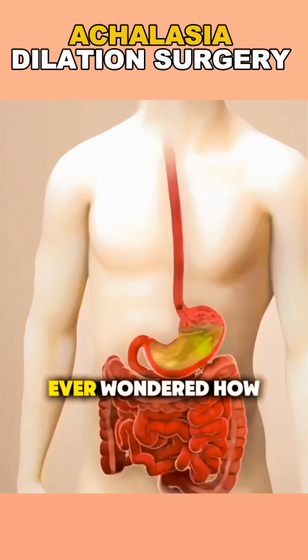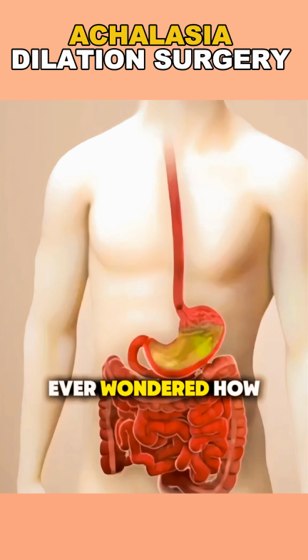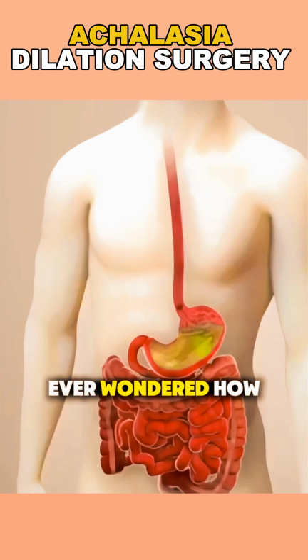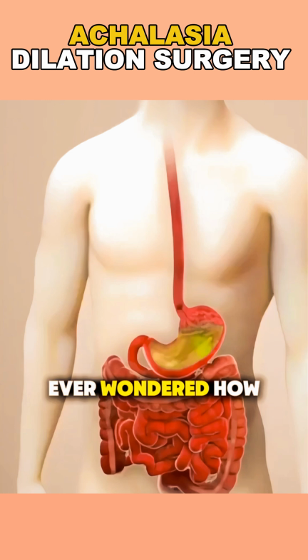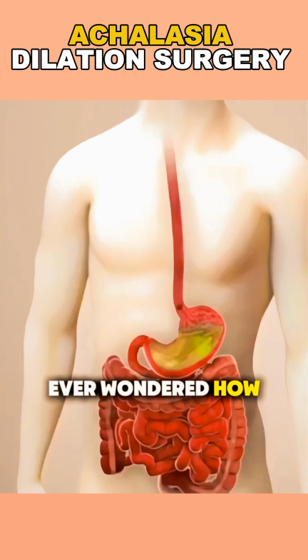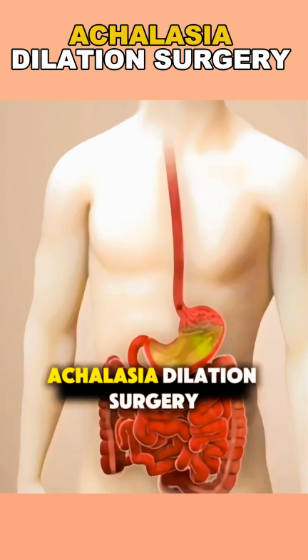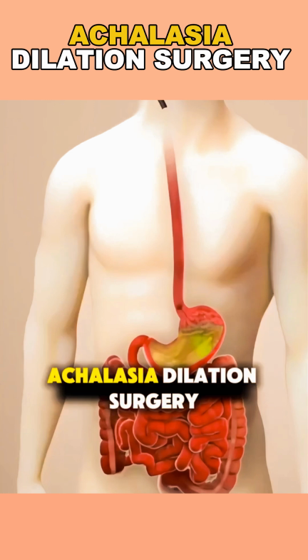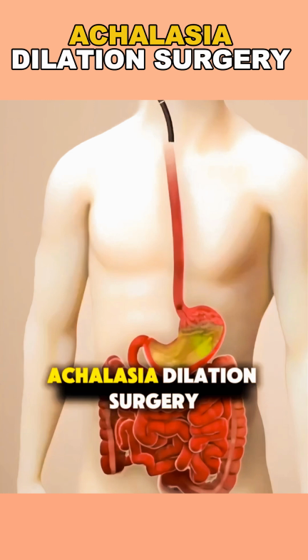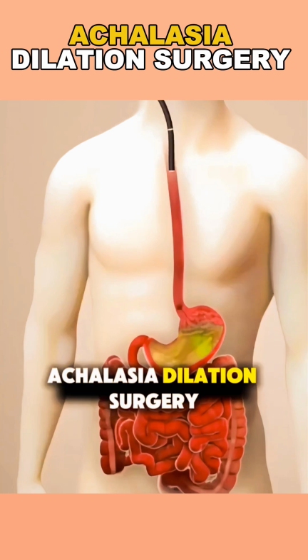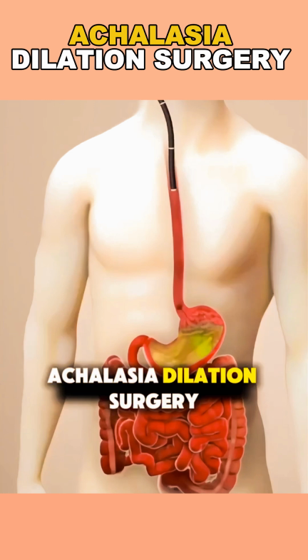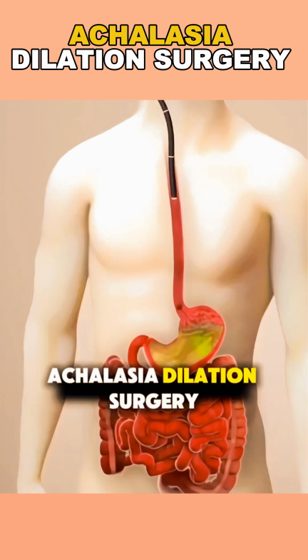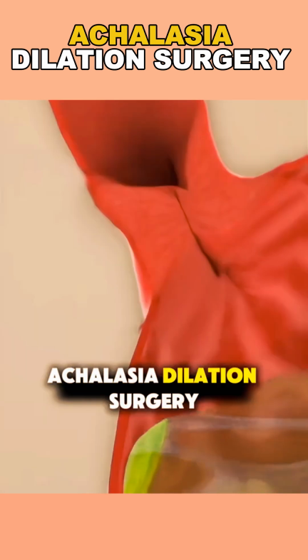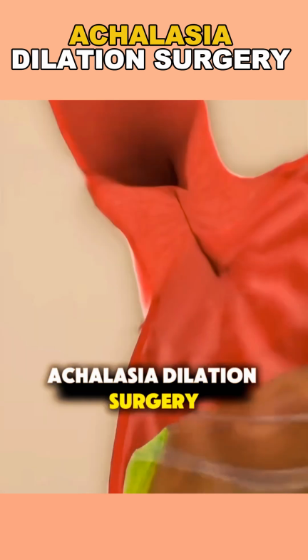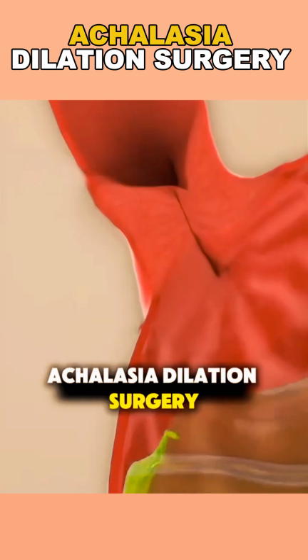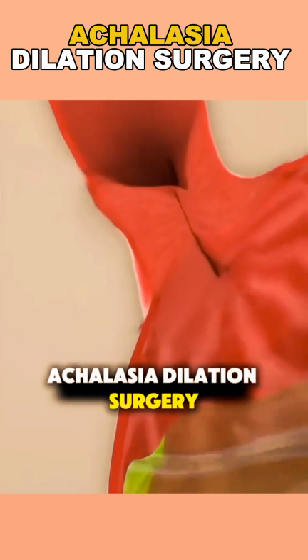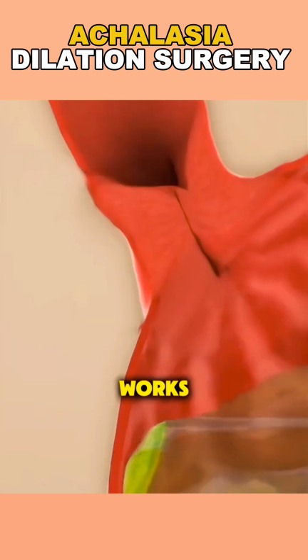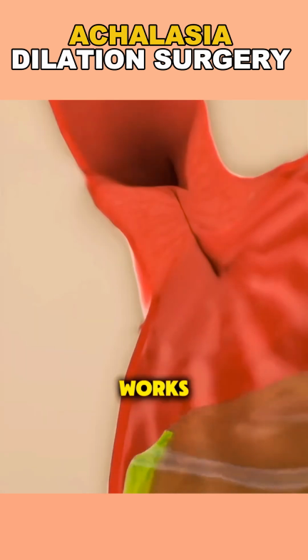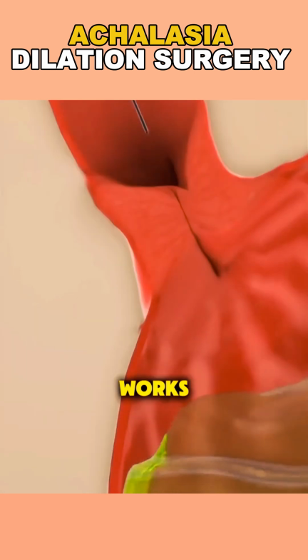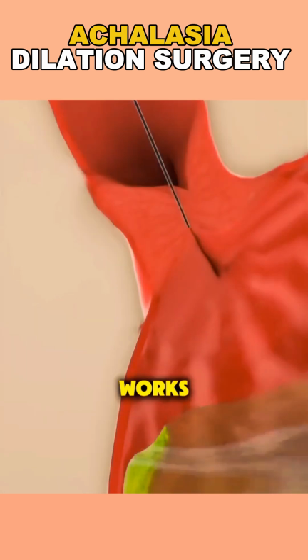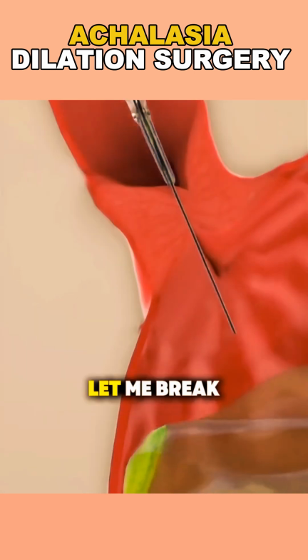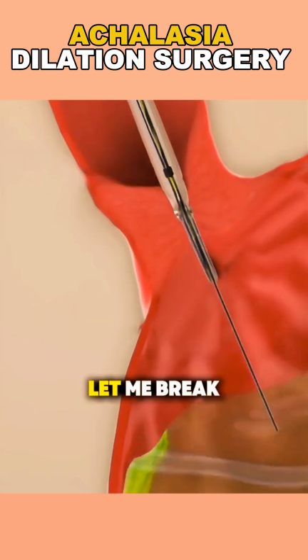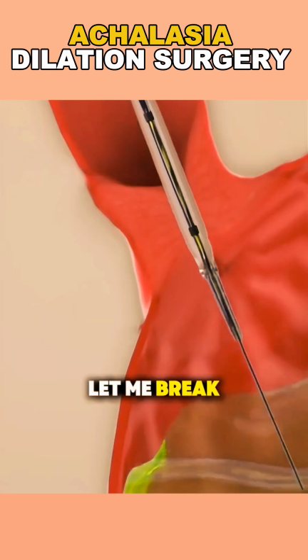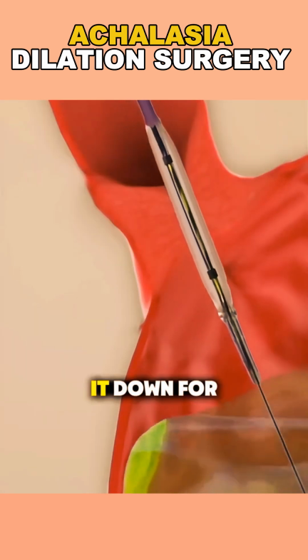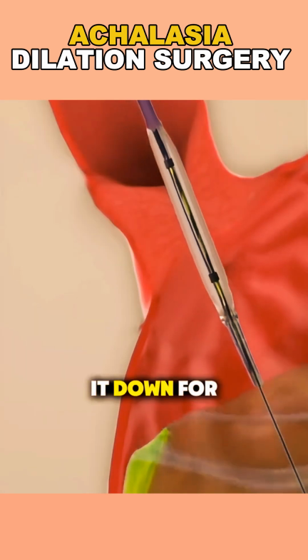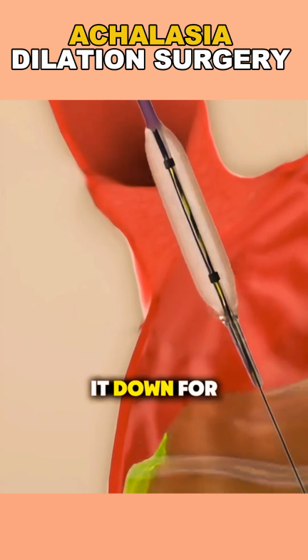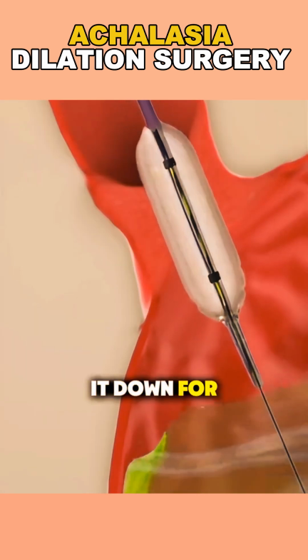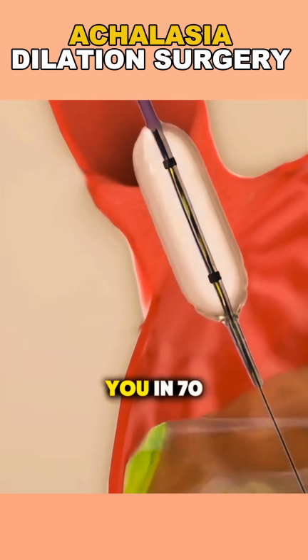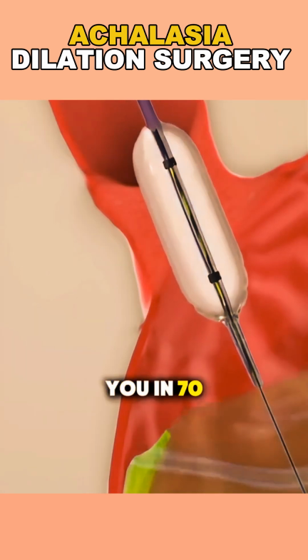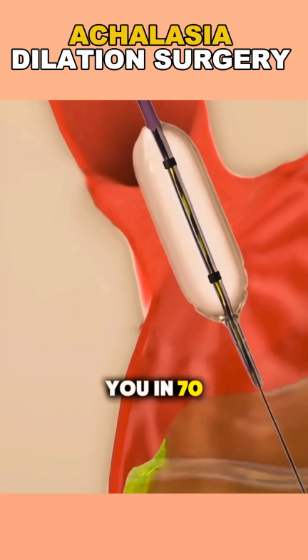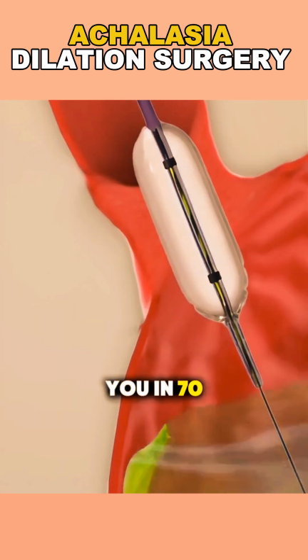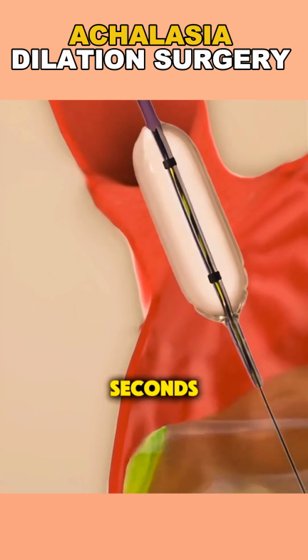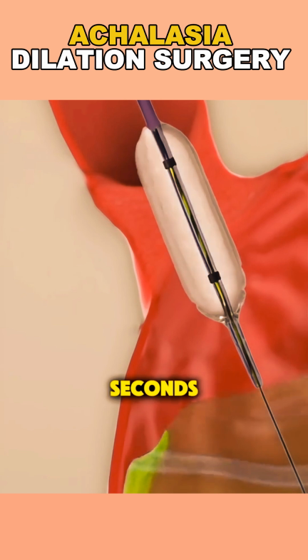Ever wondered how achalasia dilation surgery works? Let me break it down for you in 70 seconds.